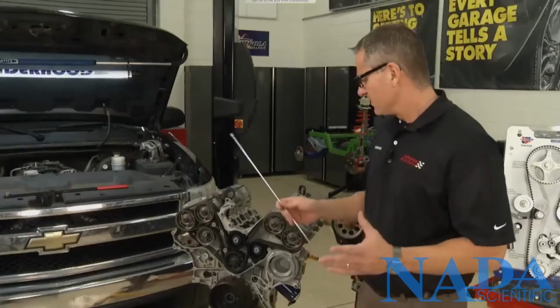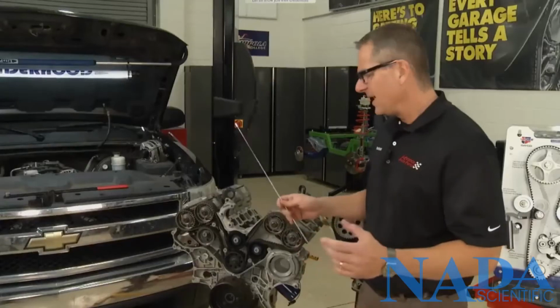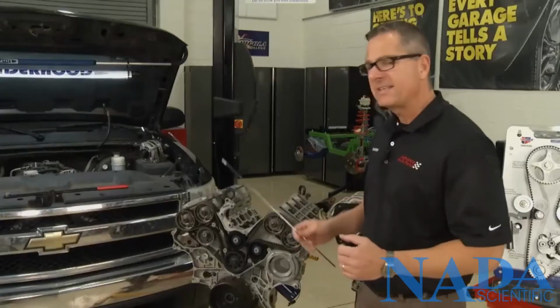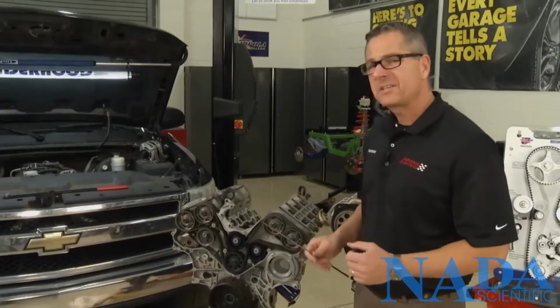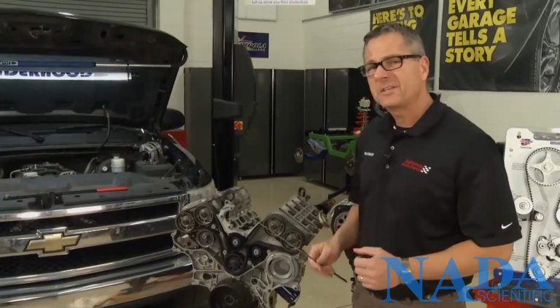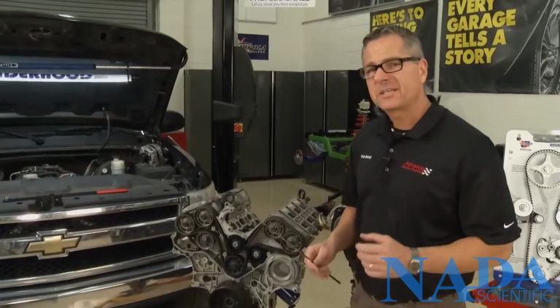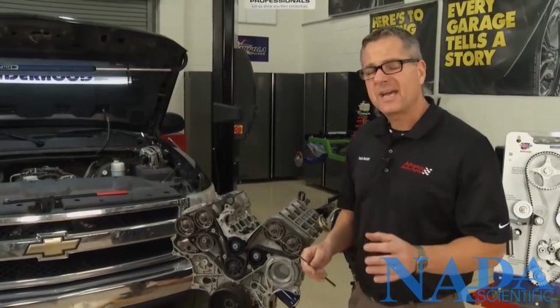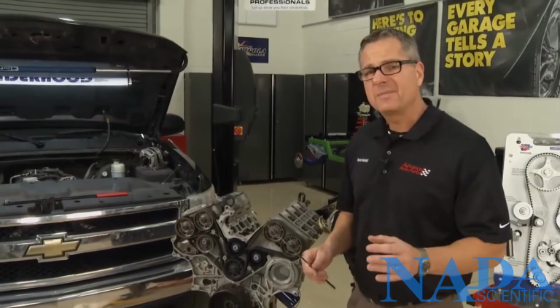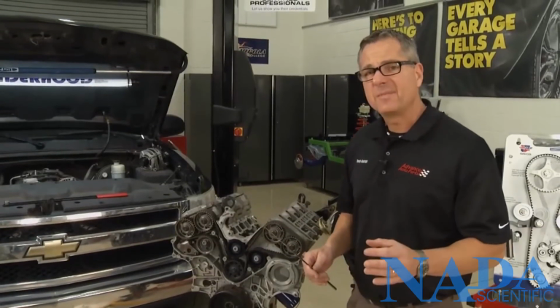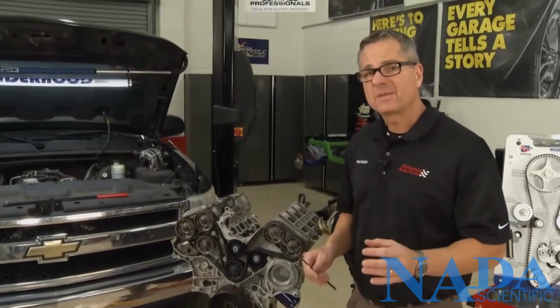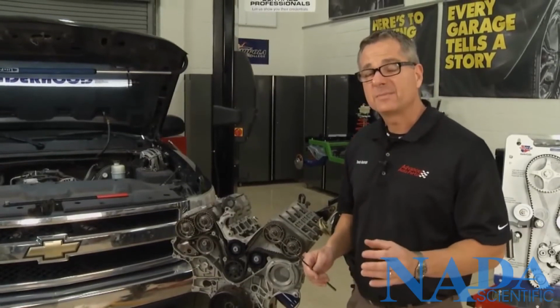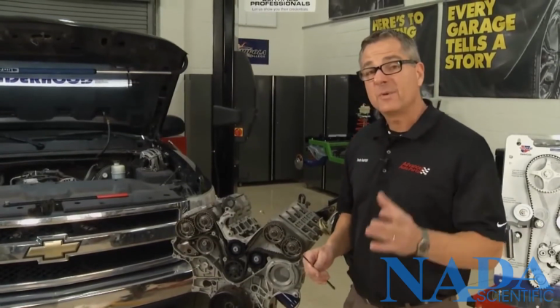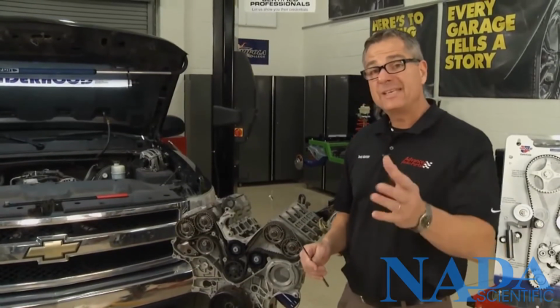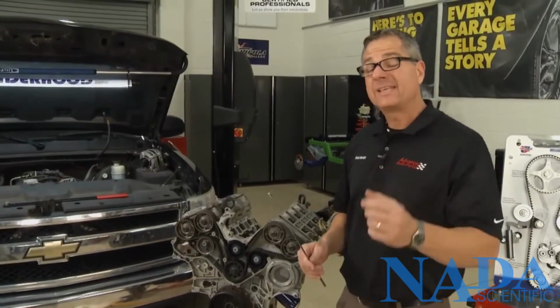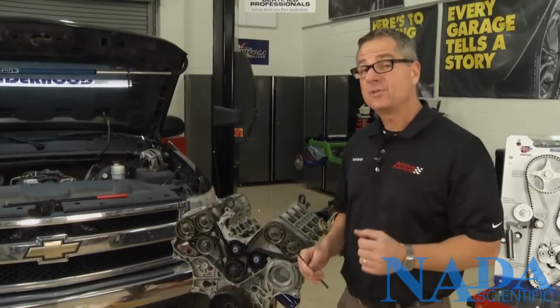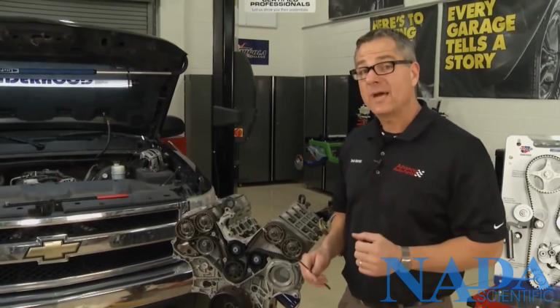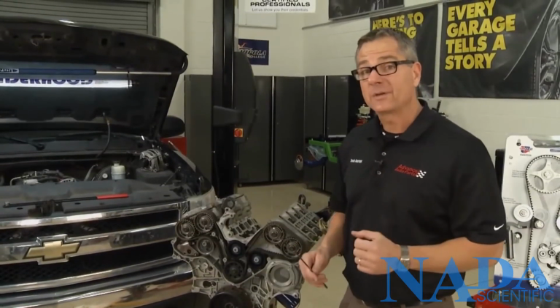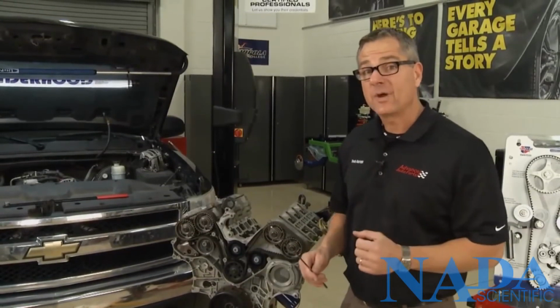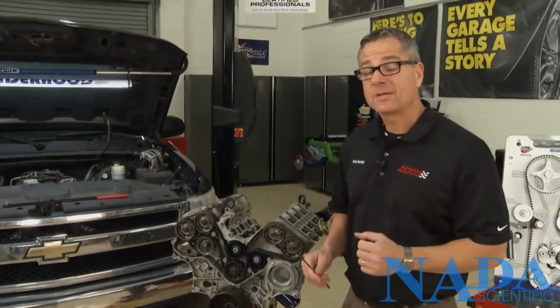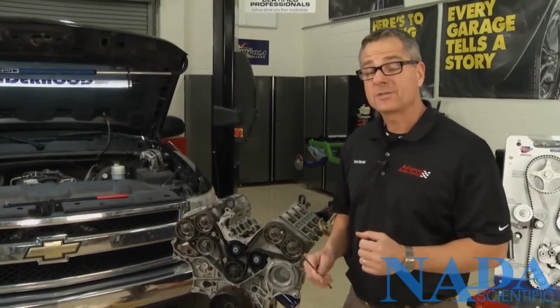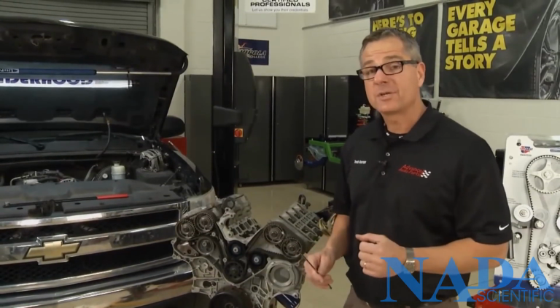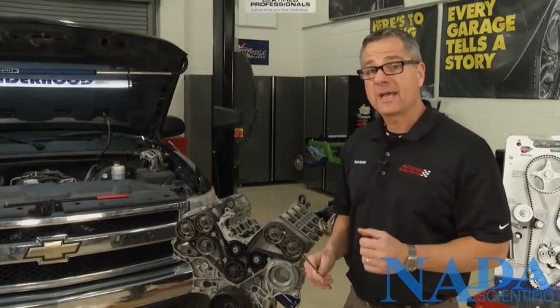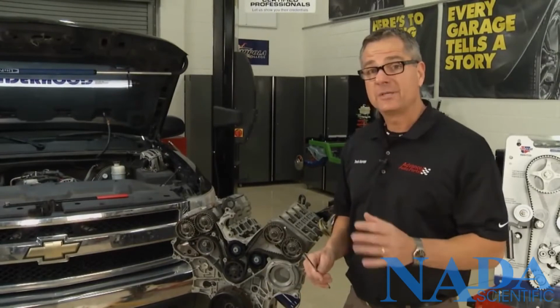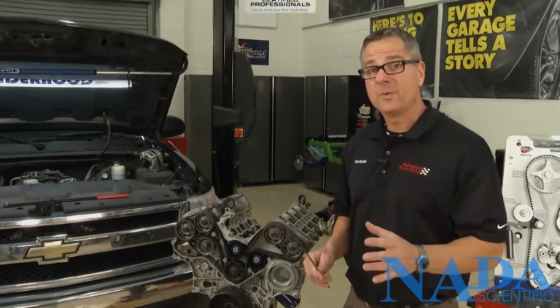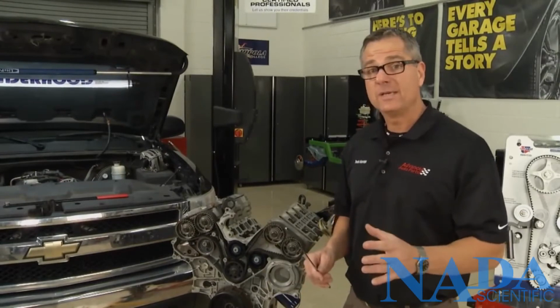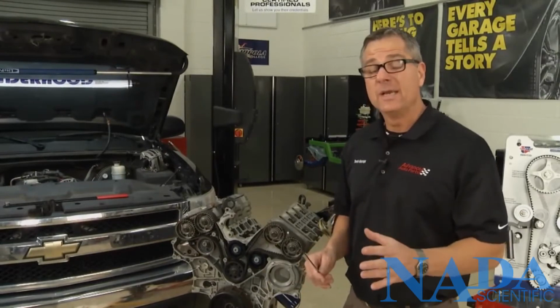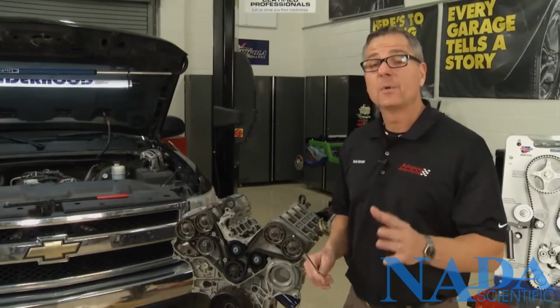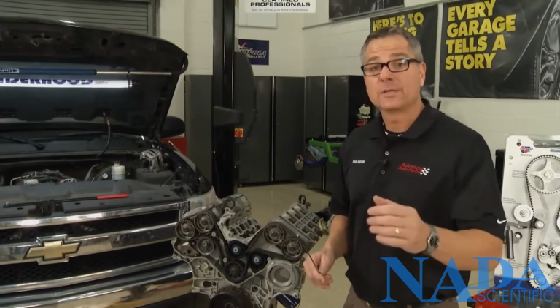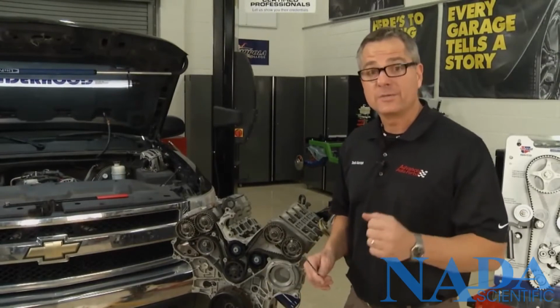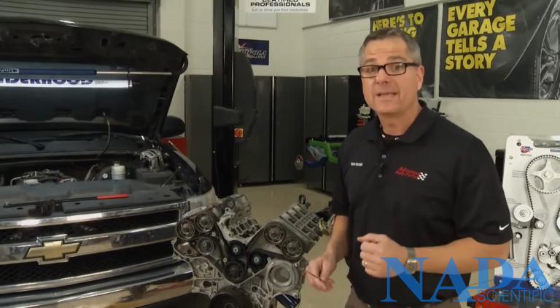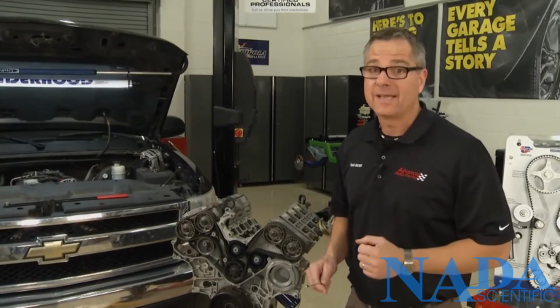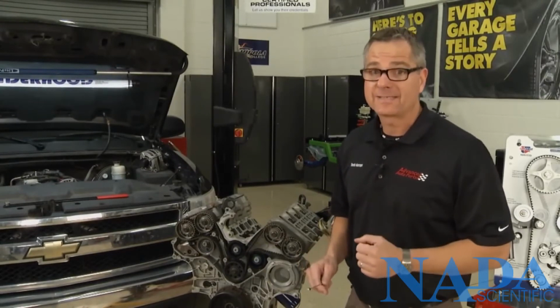That's a good look at timing belts, but we need to get you out in the garage and show you how to do one, and we're going to do that next.